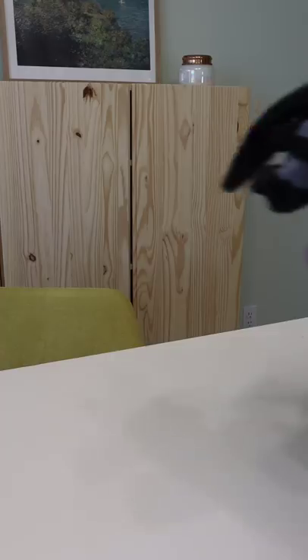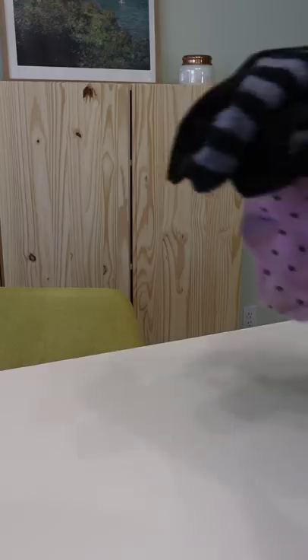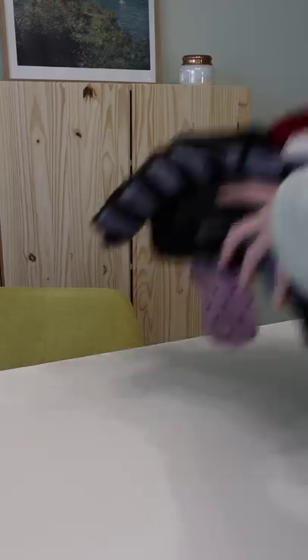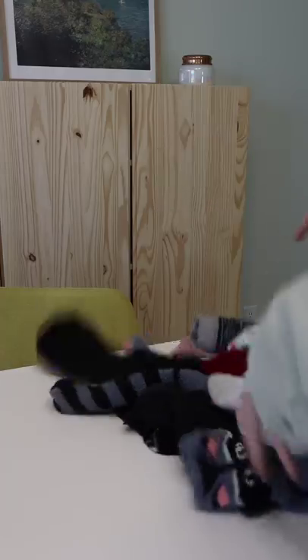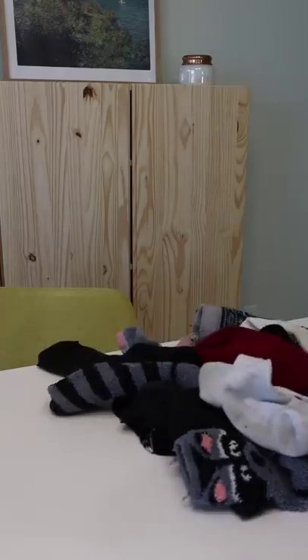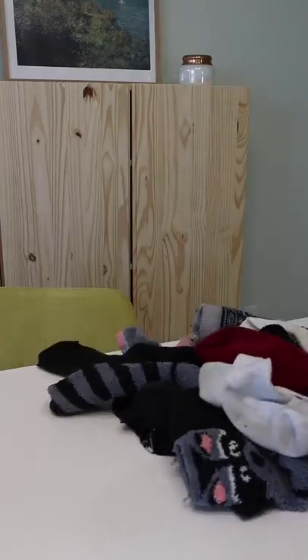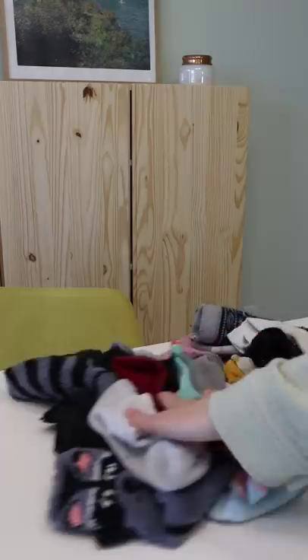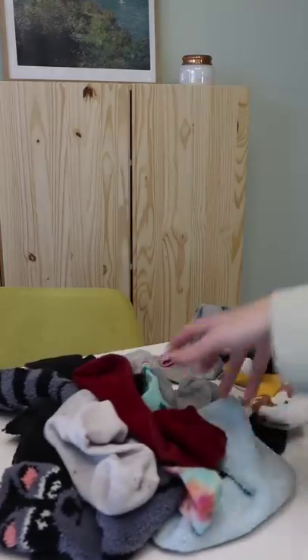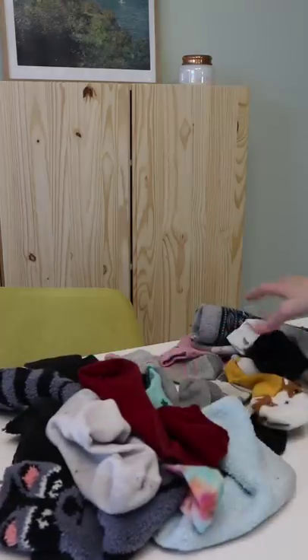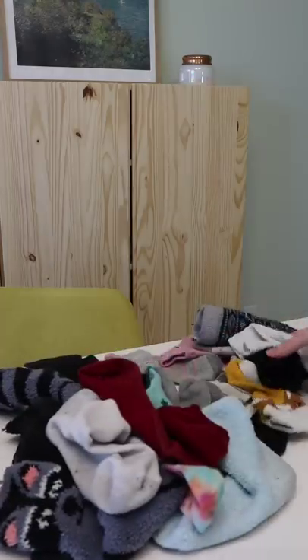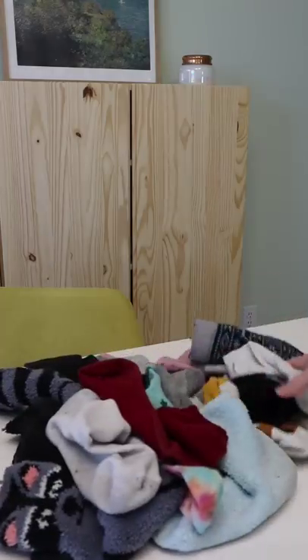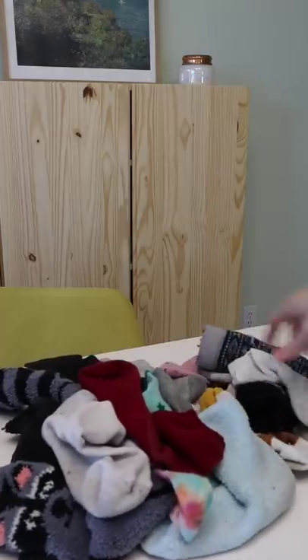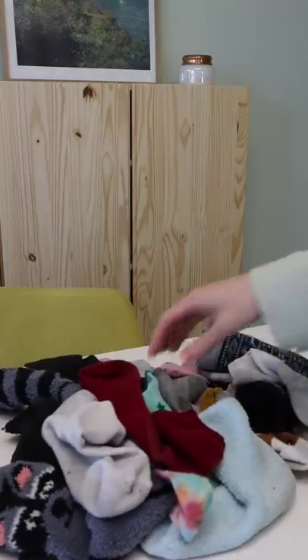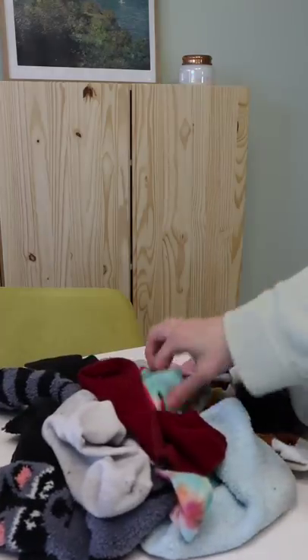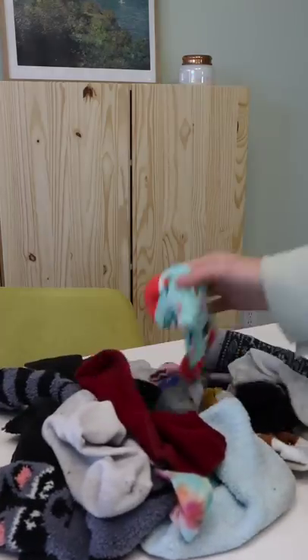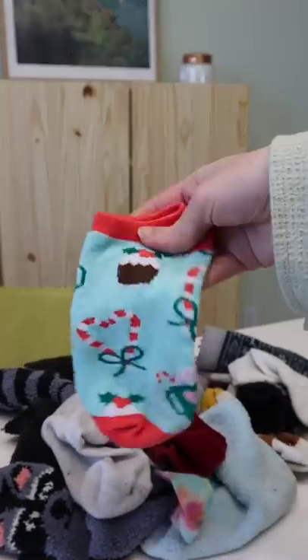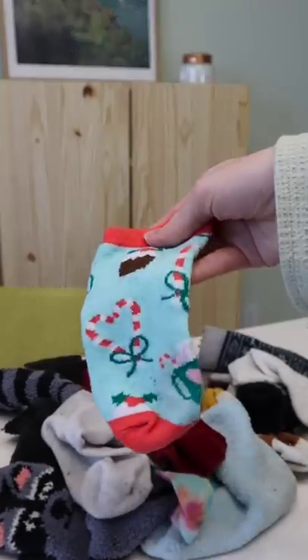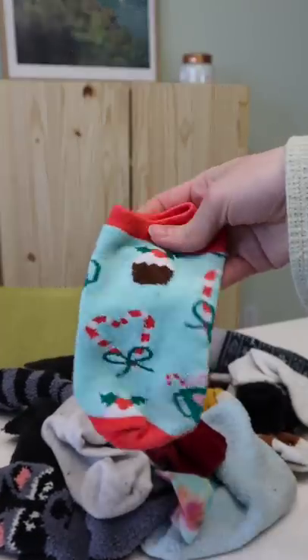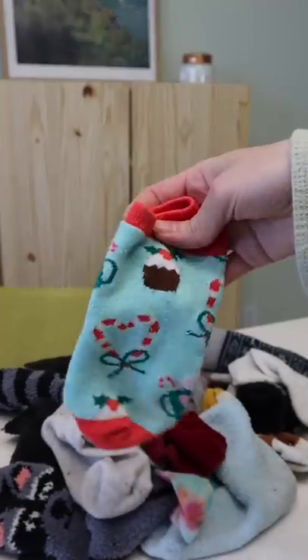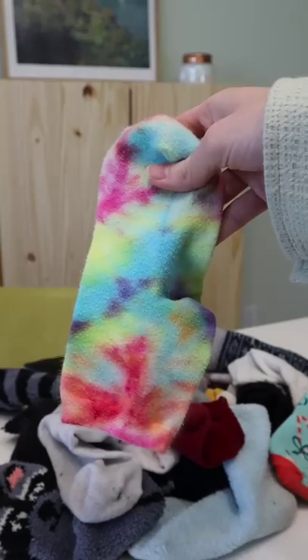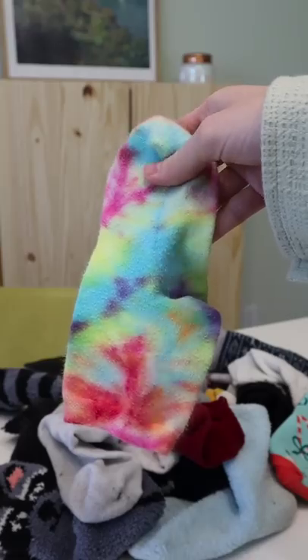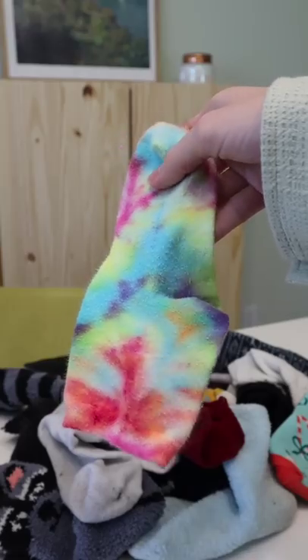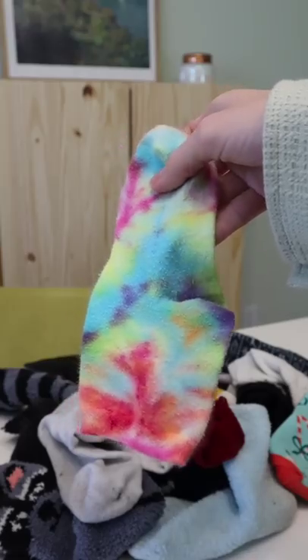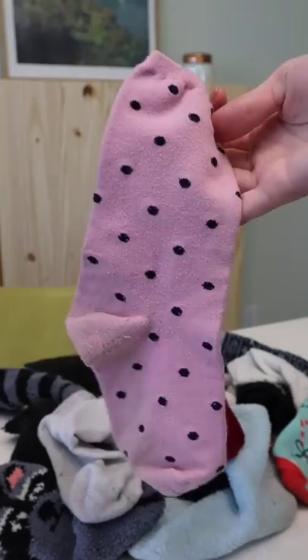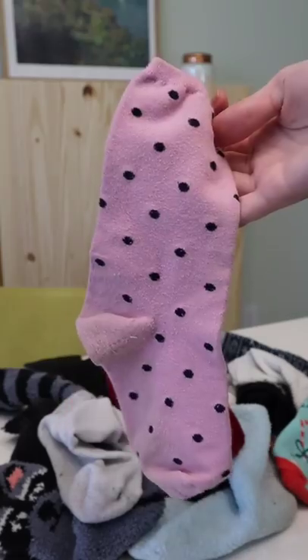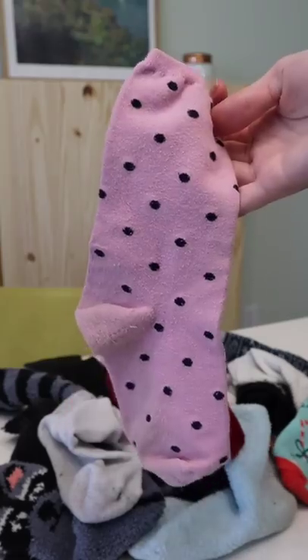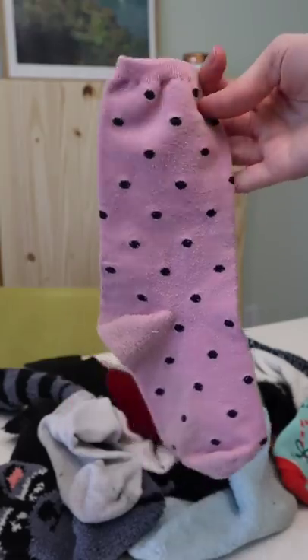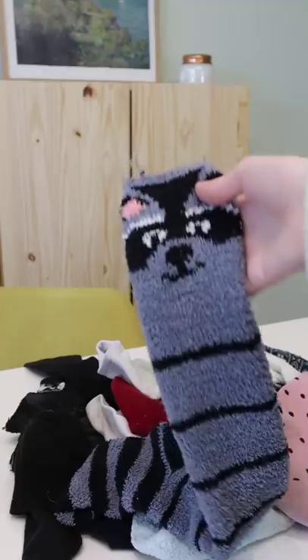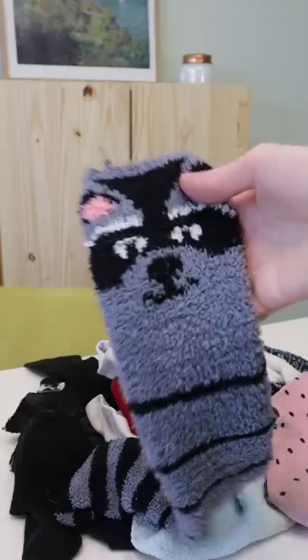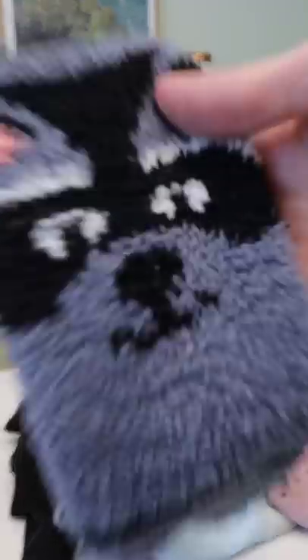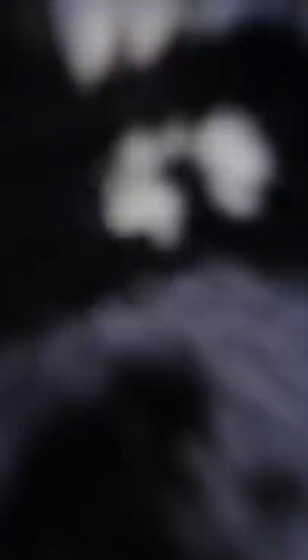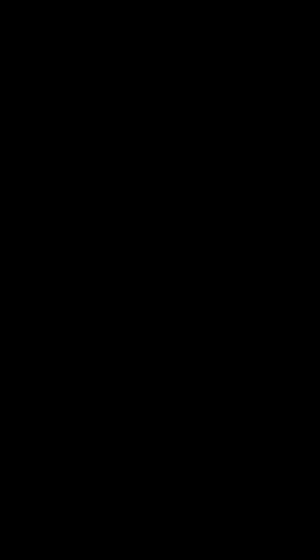Have you ever lost the match for your sock and wondered what to do with it? Well, I think we should turn them into scrunchies.